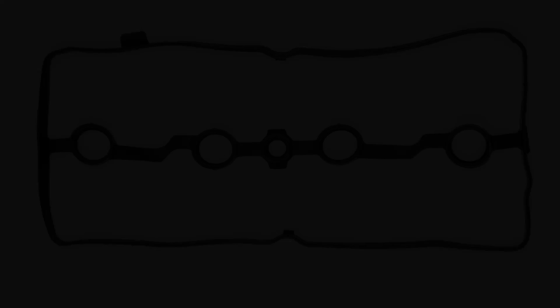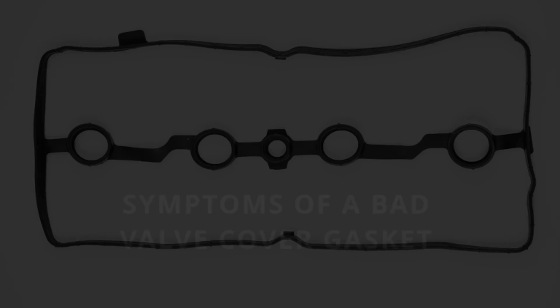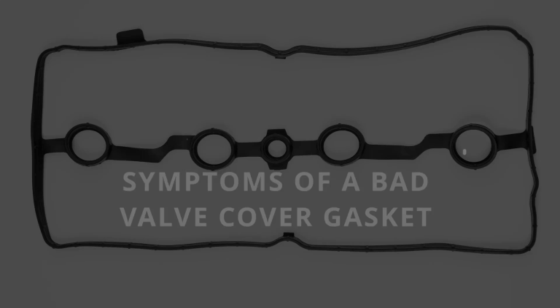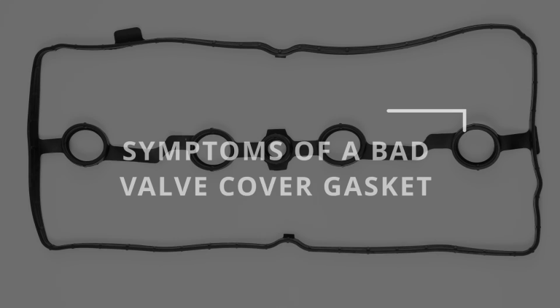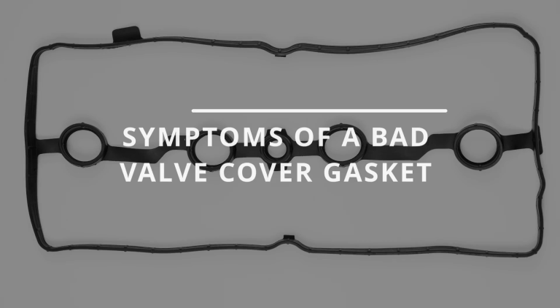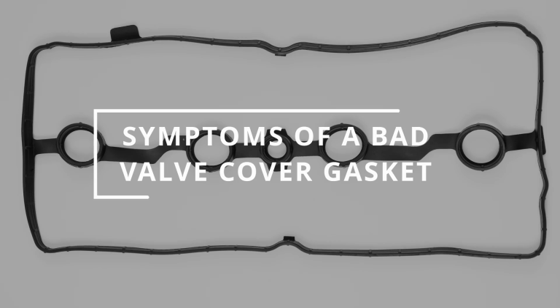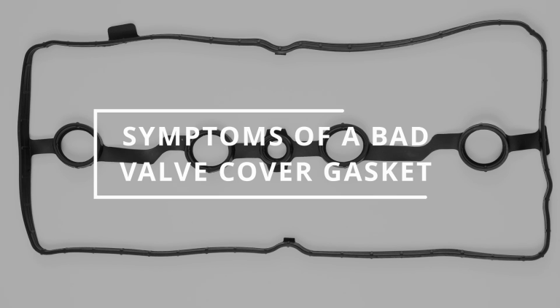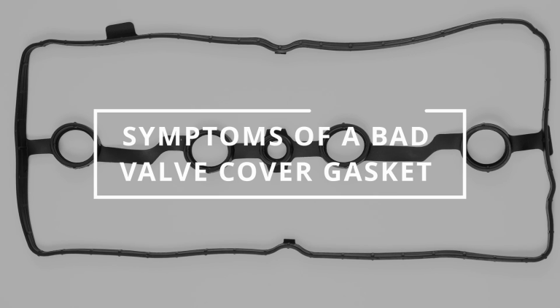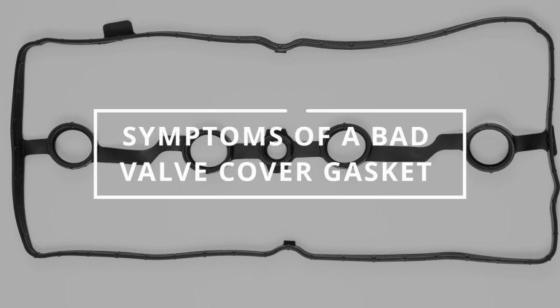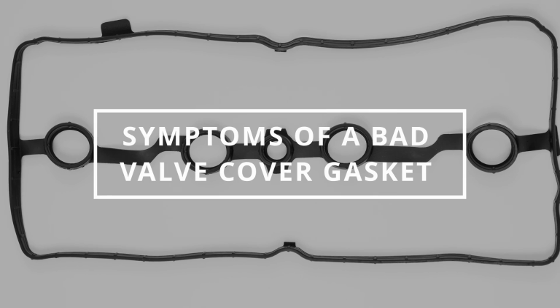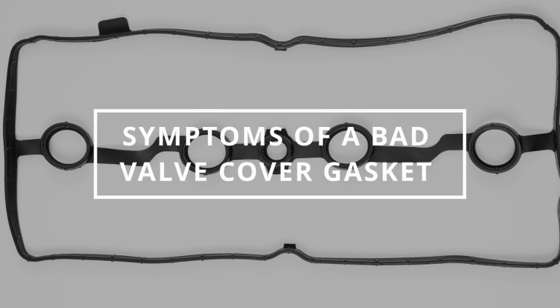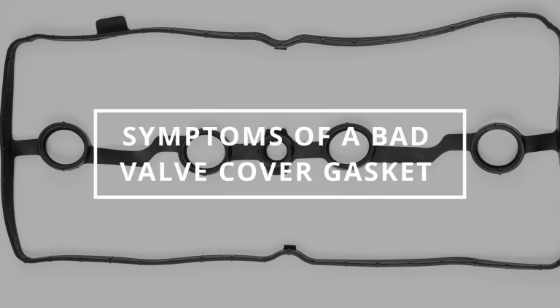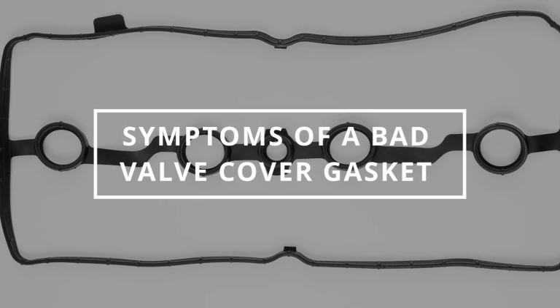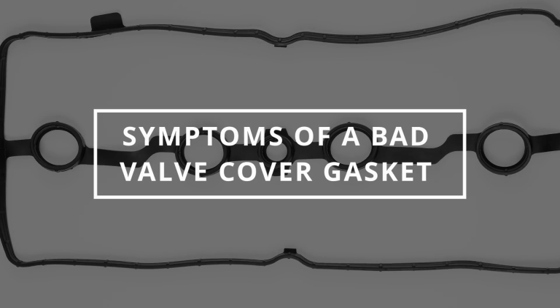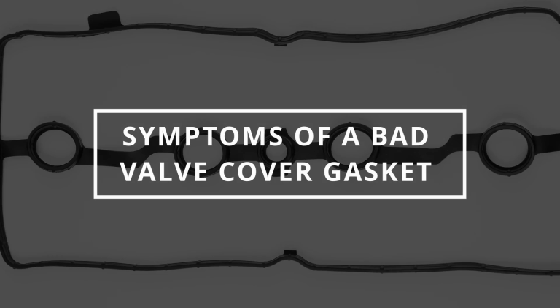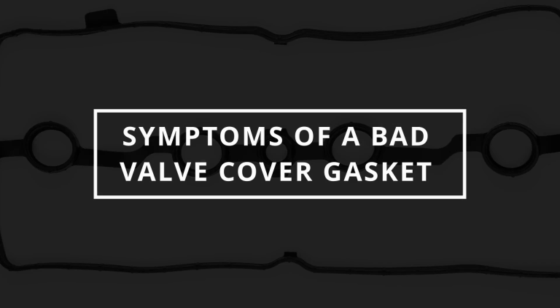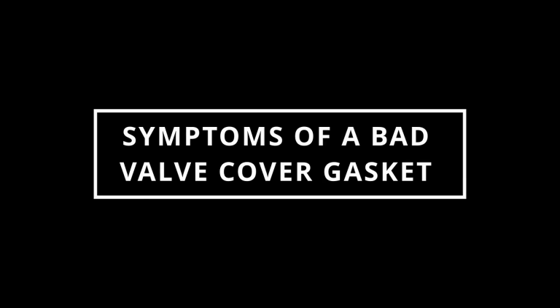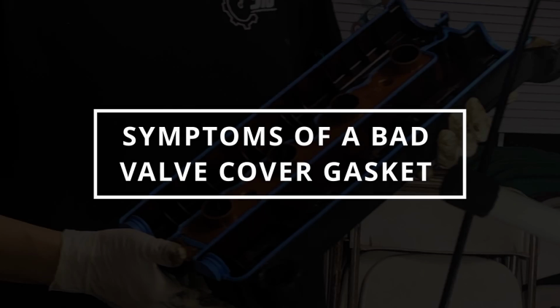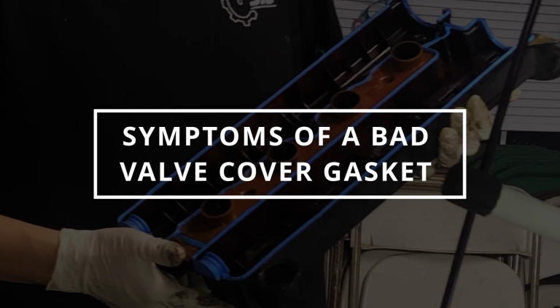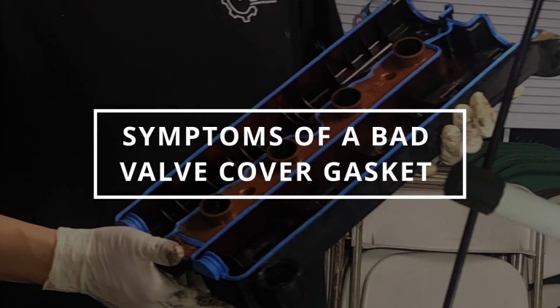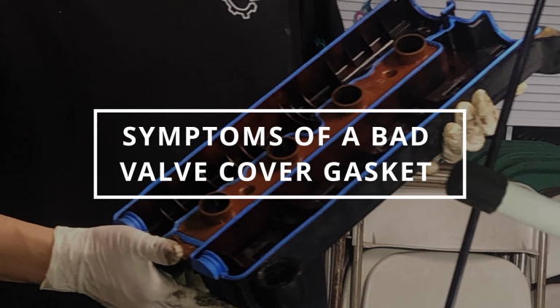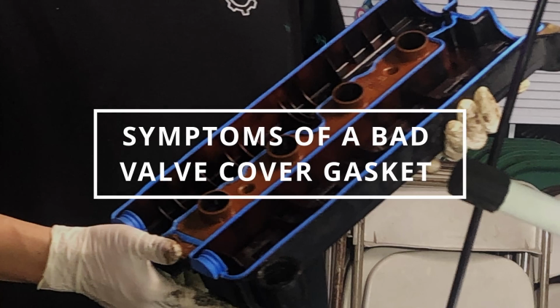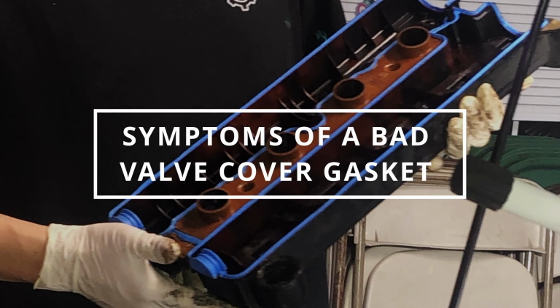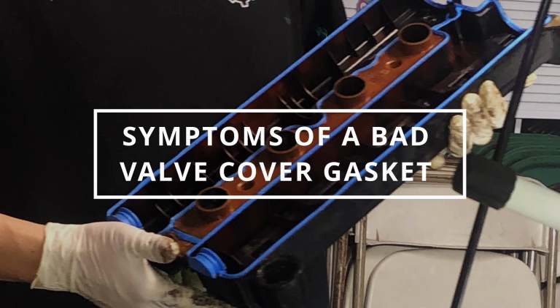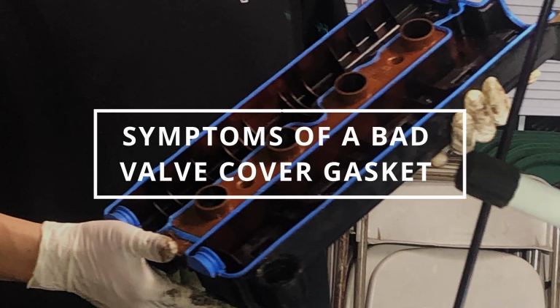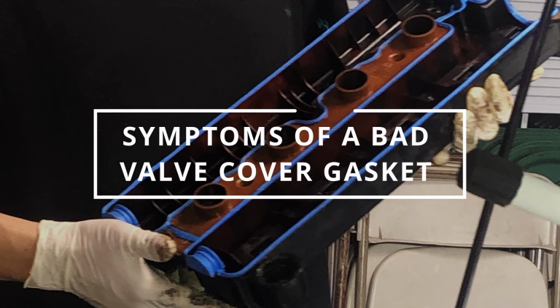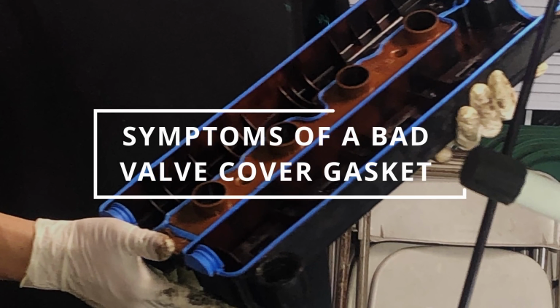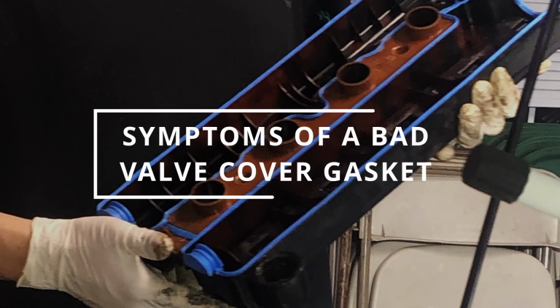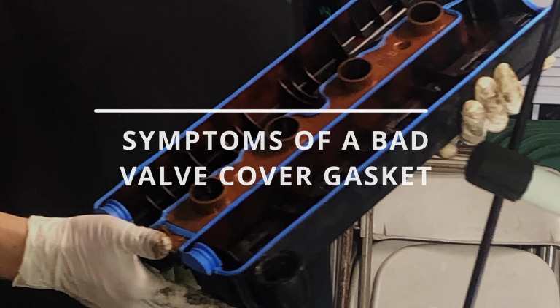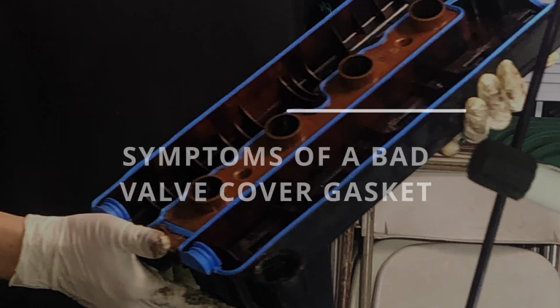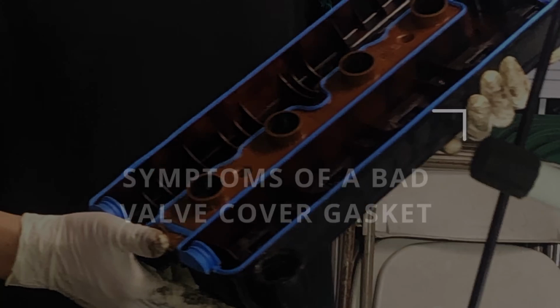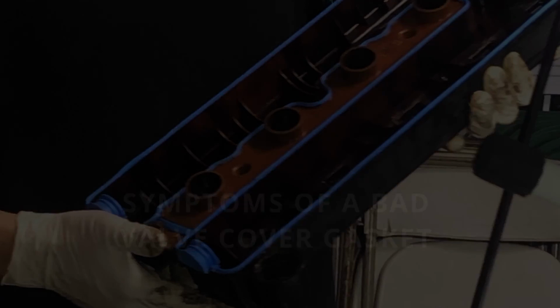I hope you guys are all having a productive day. Easy Autofix here, and today we're going to learn the symptoms of a bad valve cover gasket.